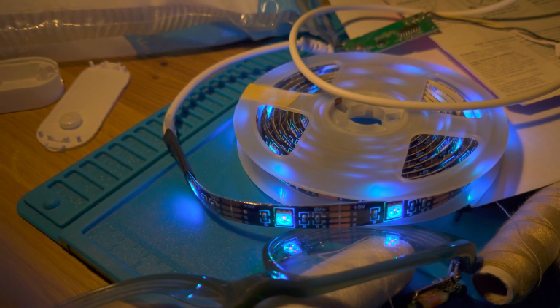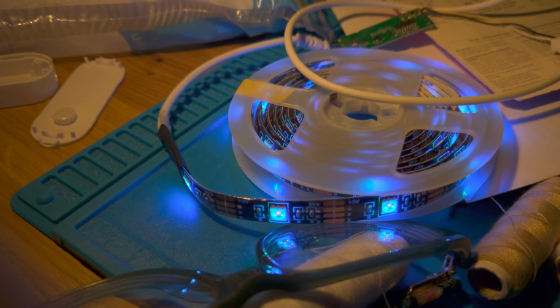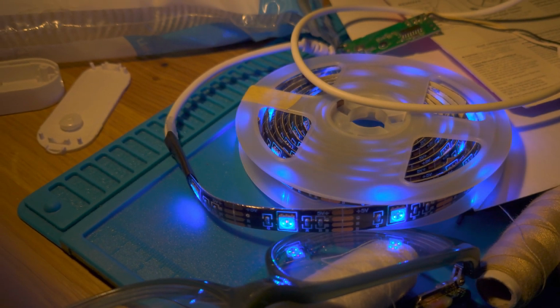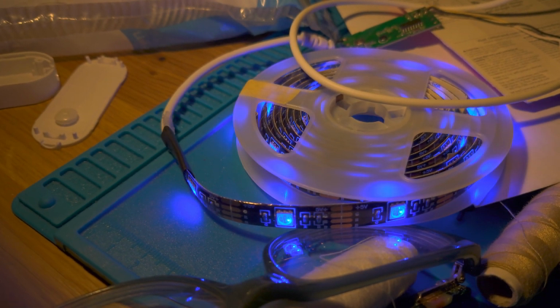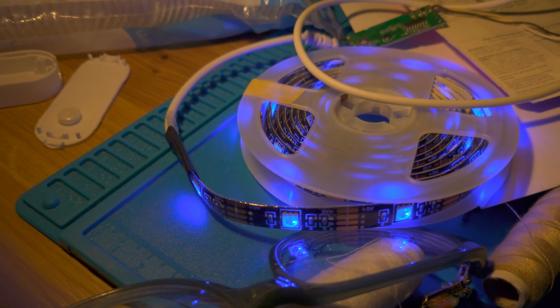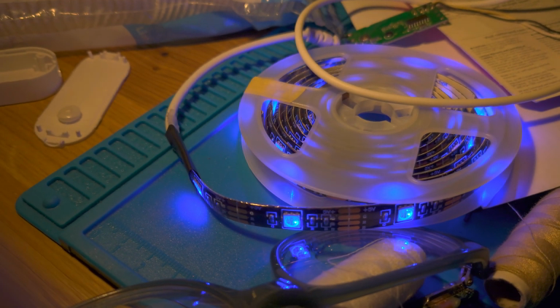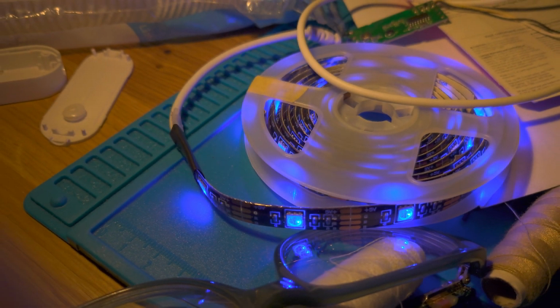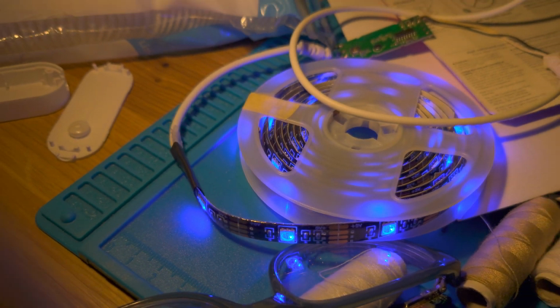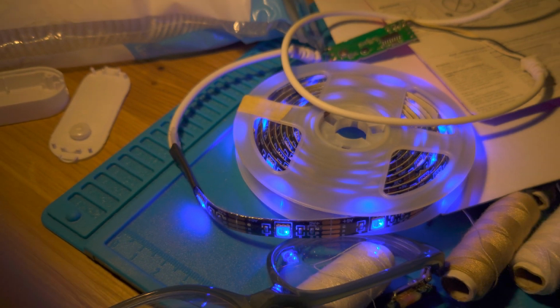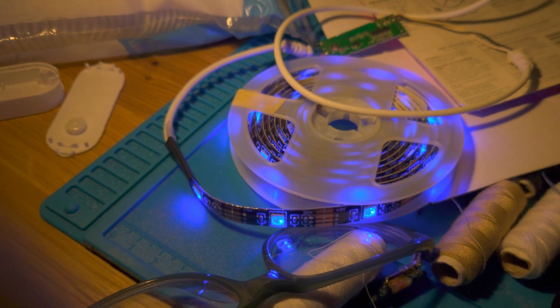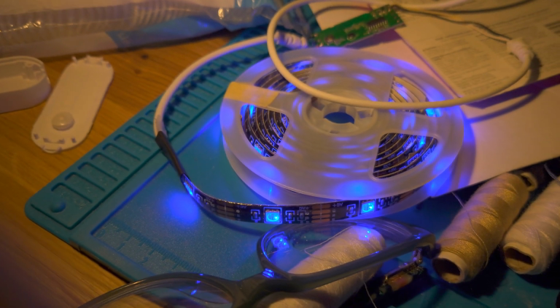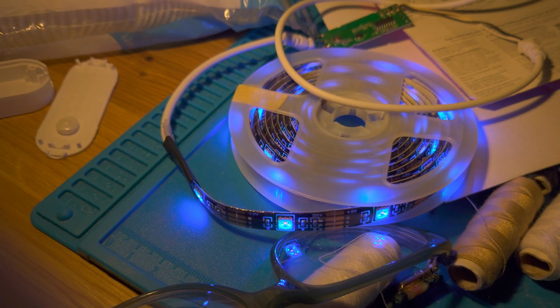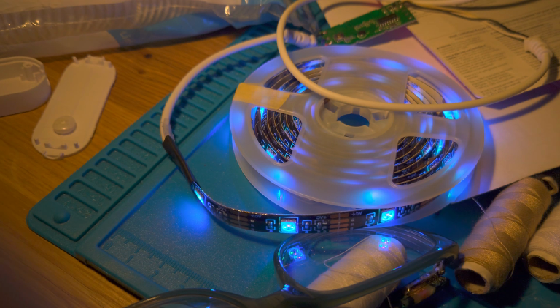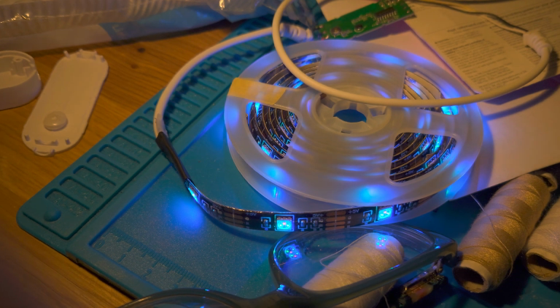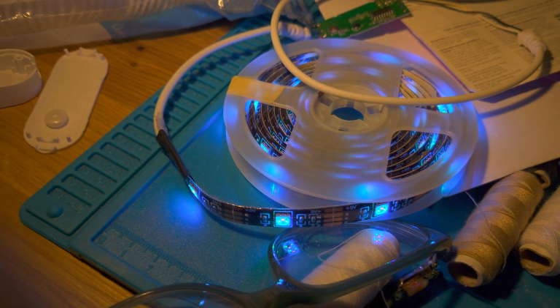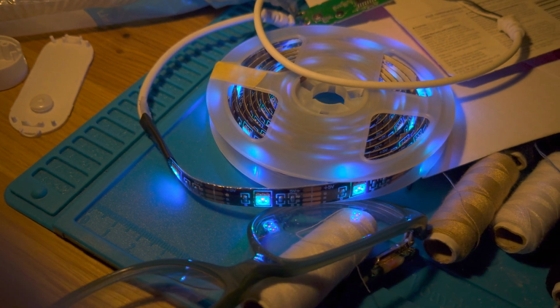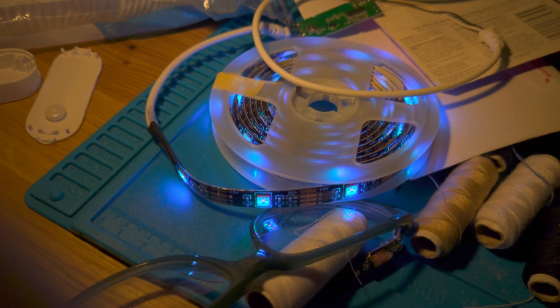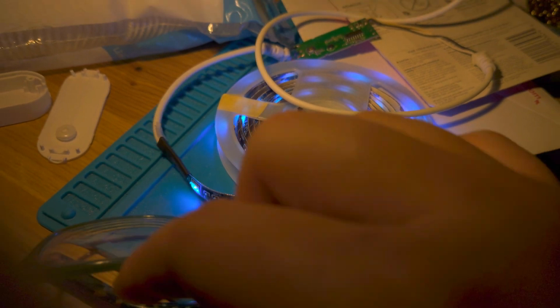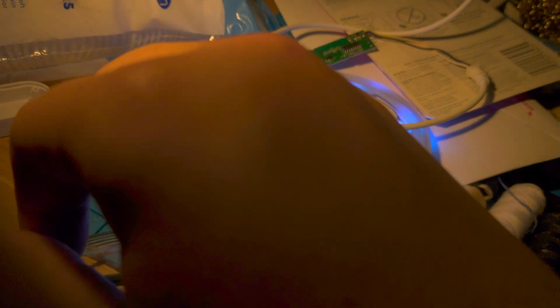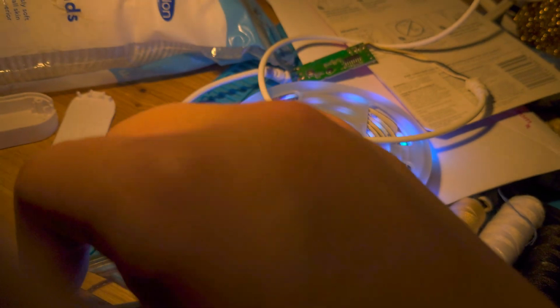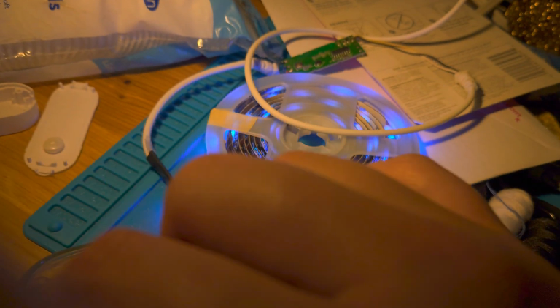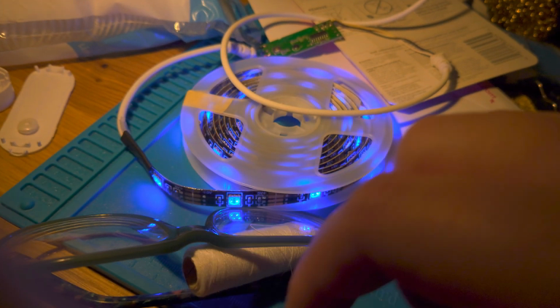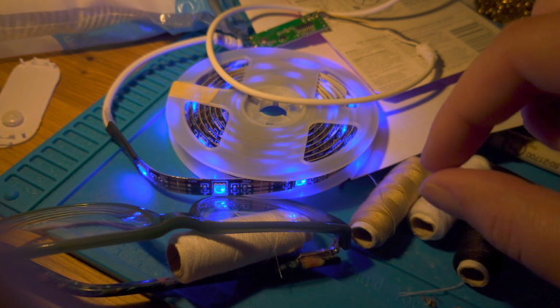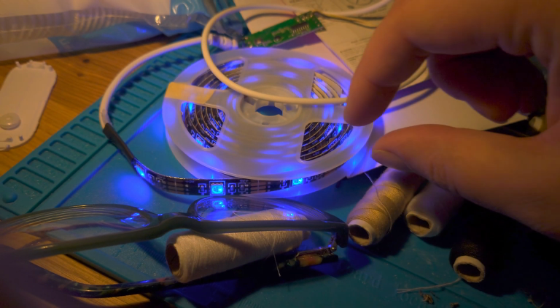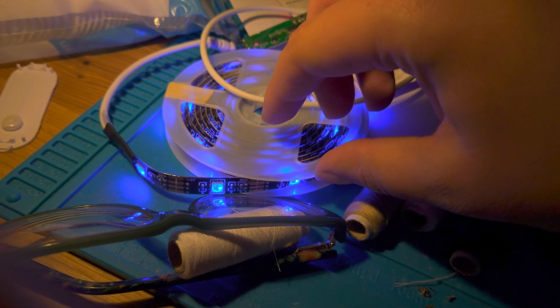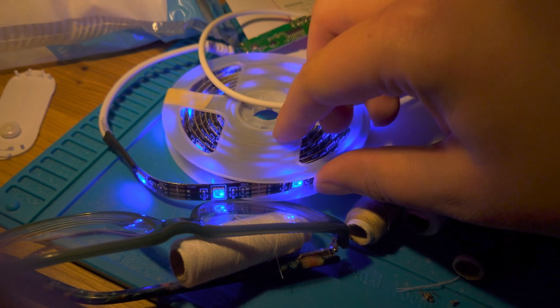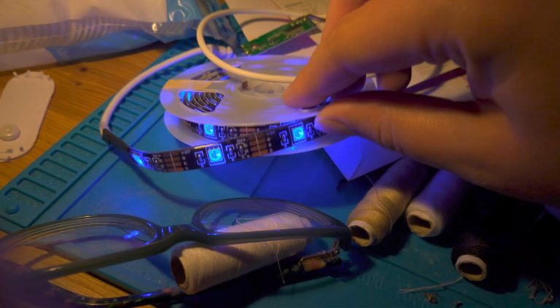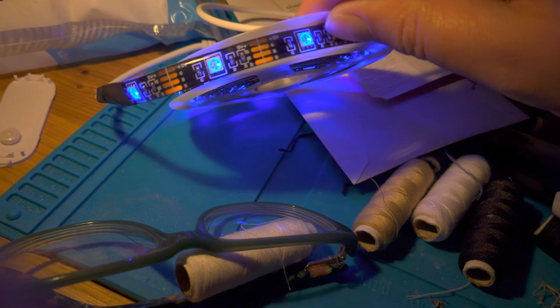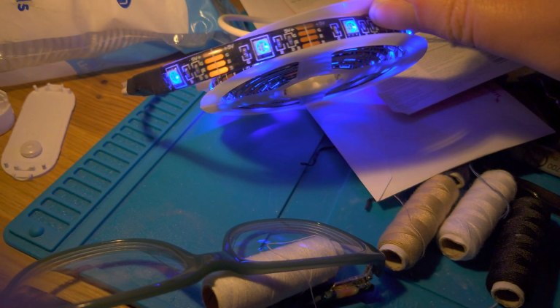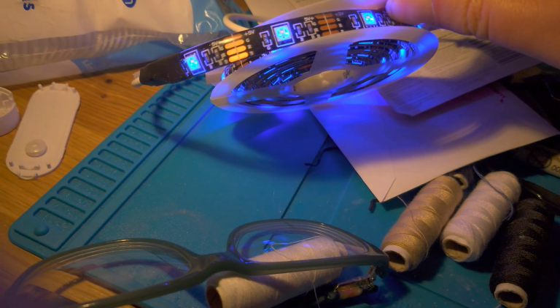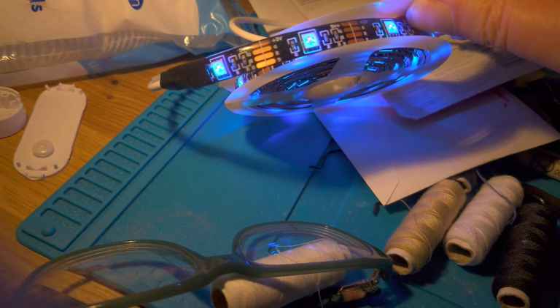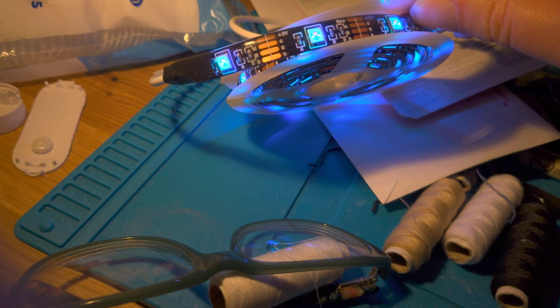I'm just impressed that you can get a full Bluetooth light strip for only six bucks from a retail store with a return policy.